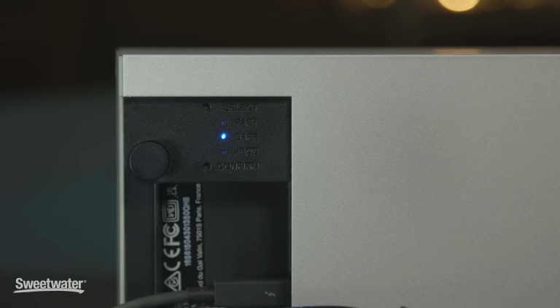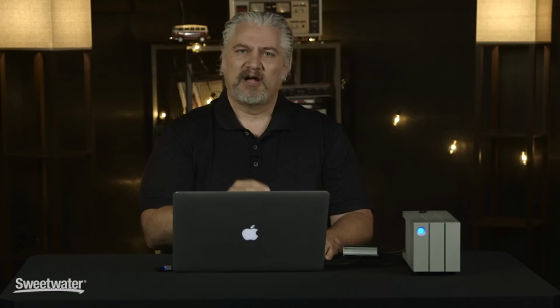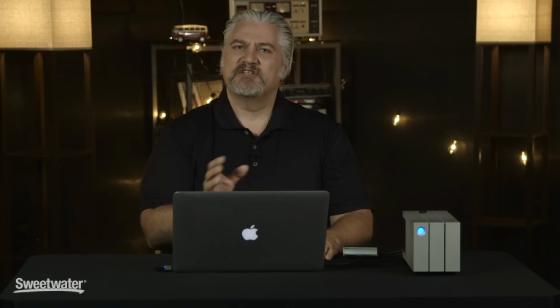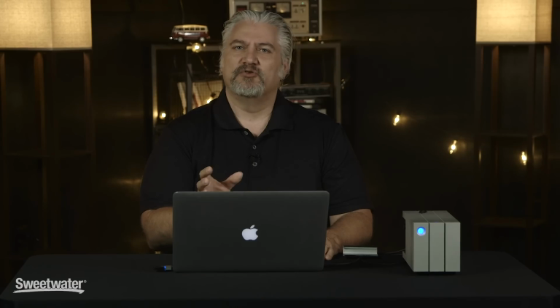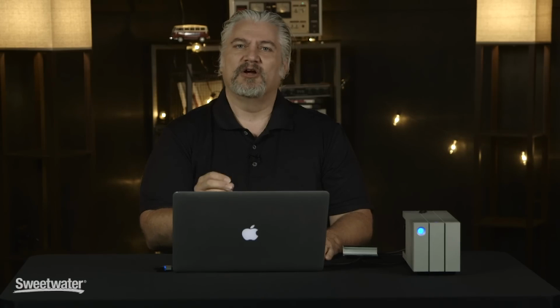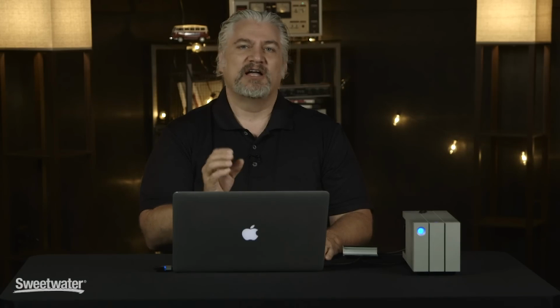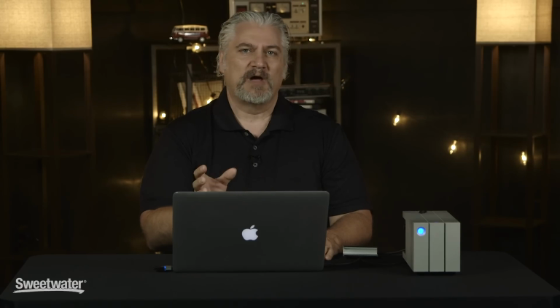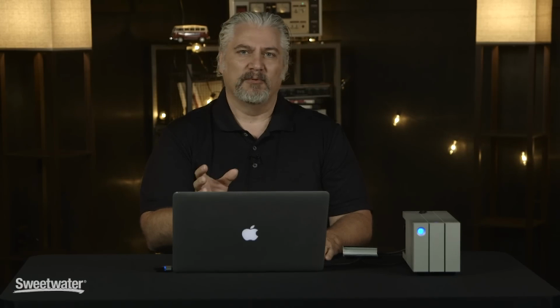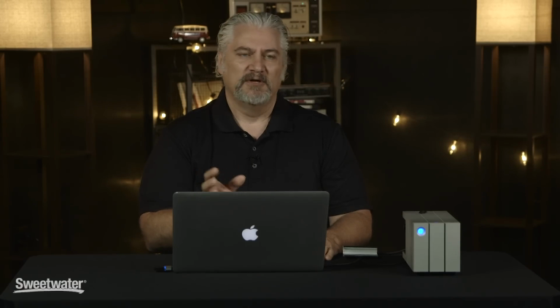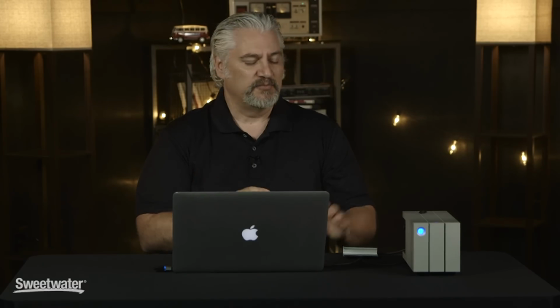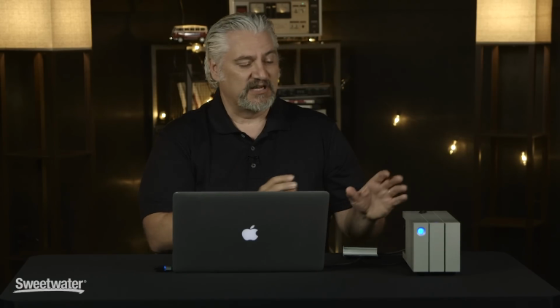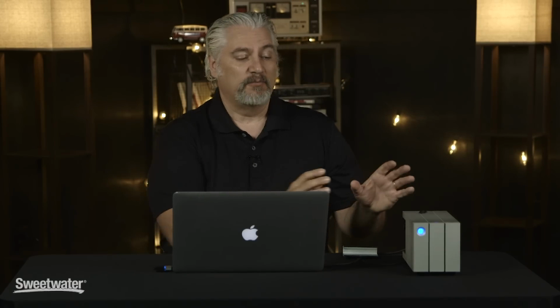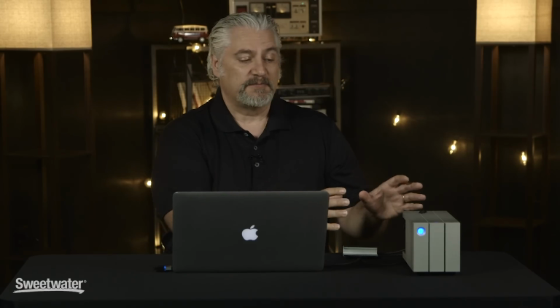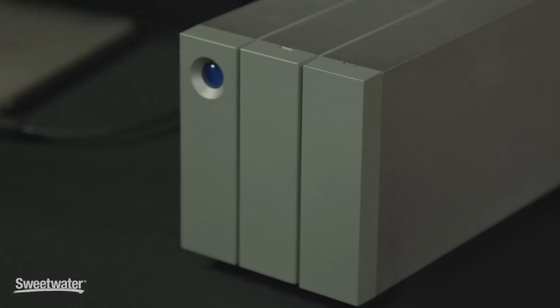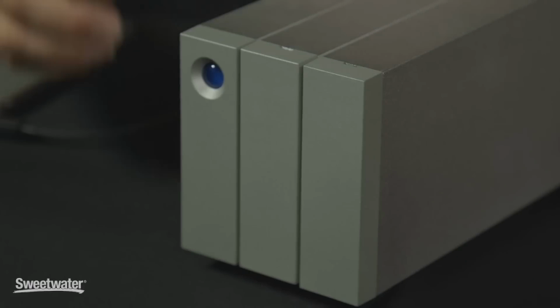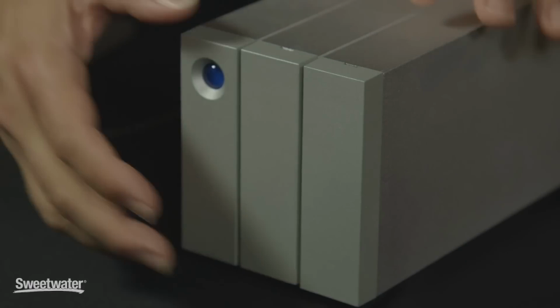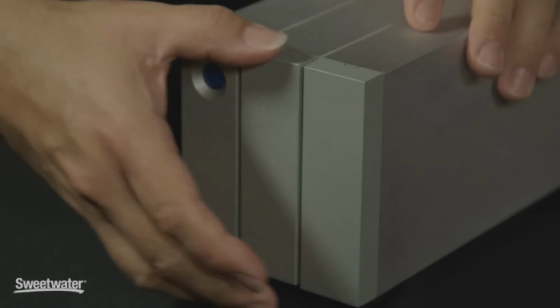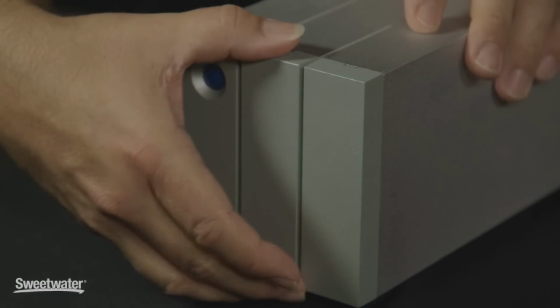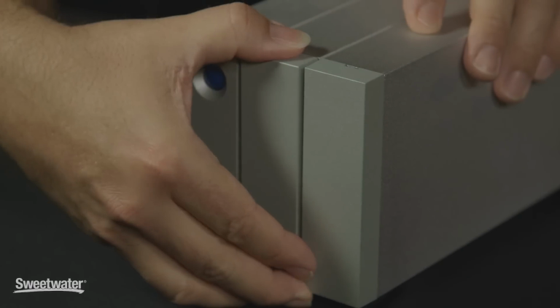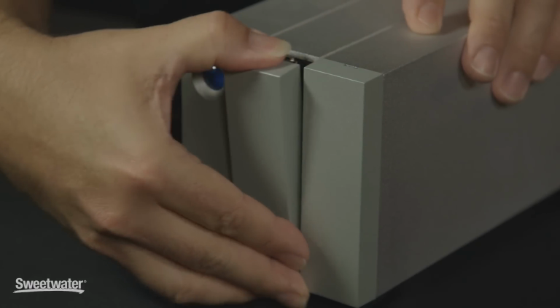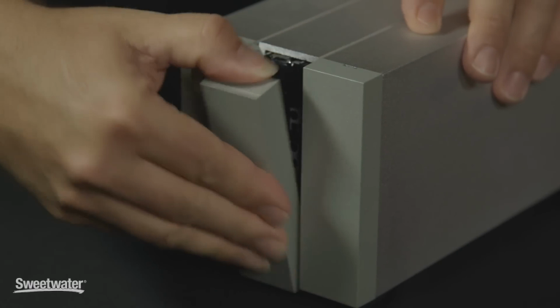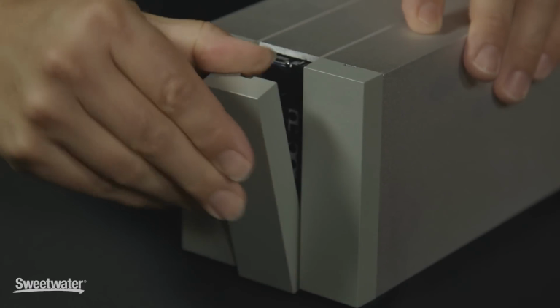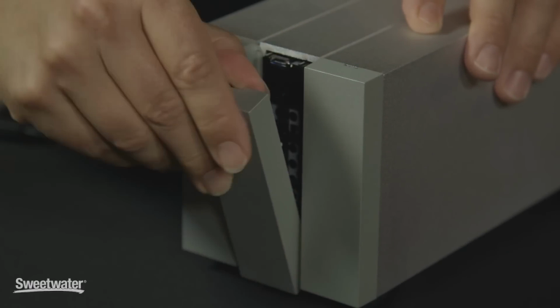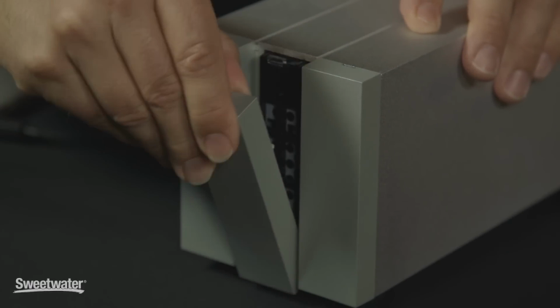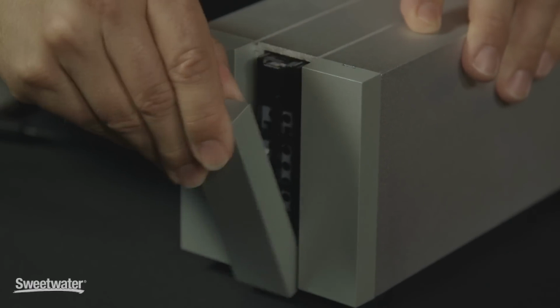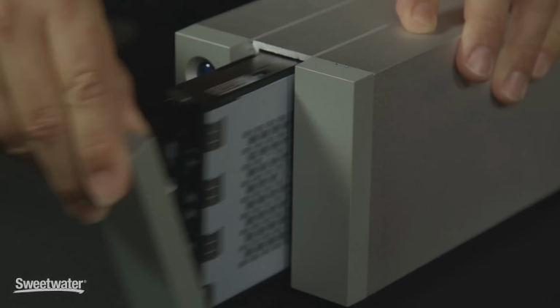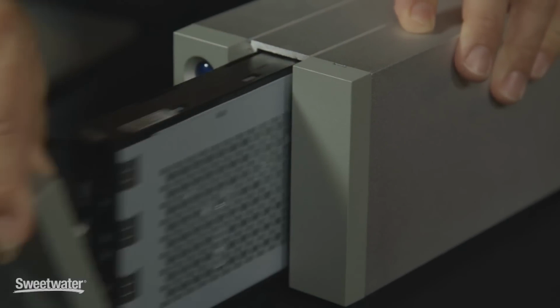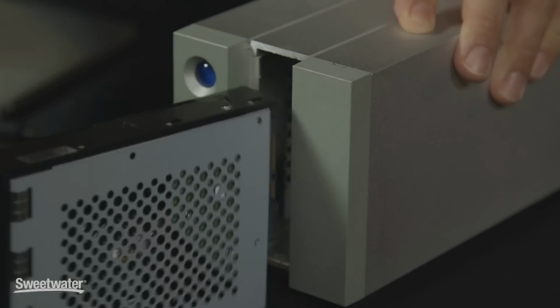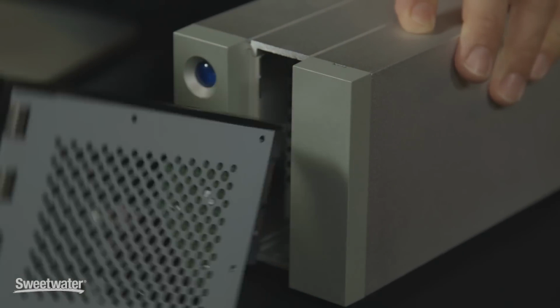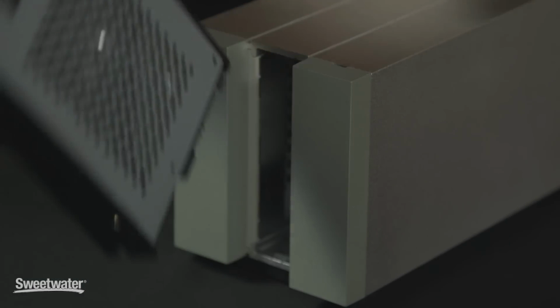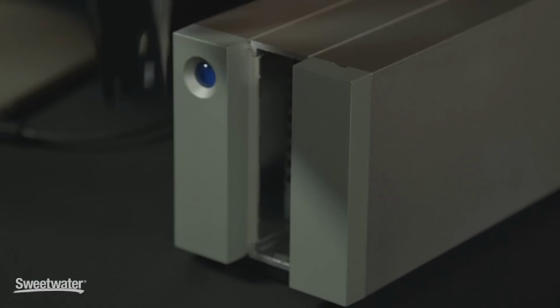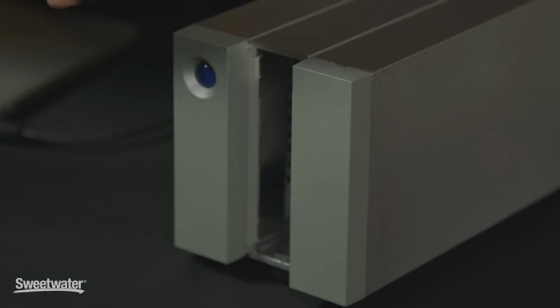The drives in the 2Big are hot swappable, which means that even when it's powered up, we can quickly open up the drive and pull it right out, replacing it with another hard drive.